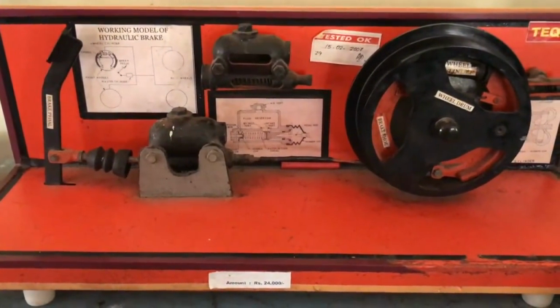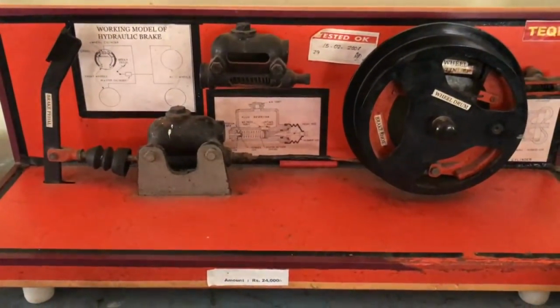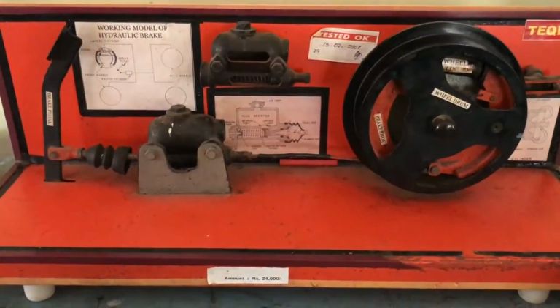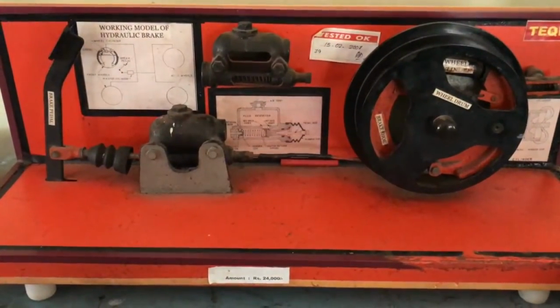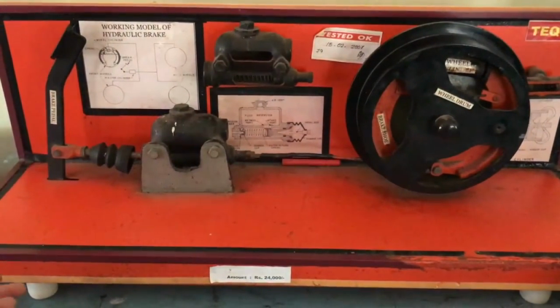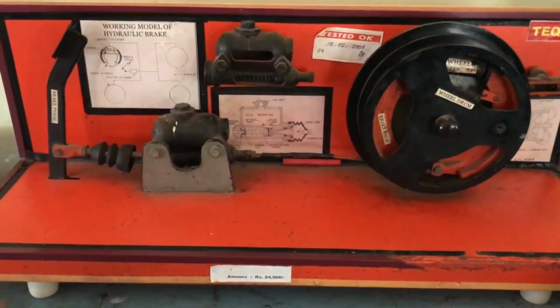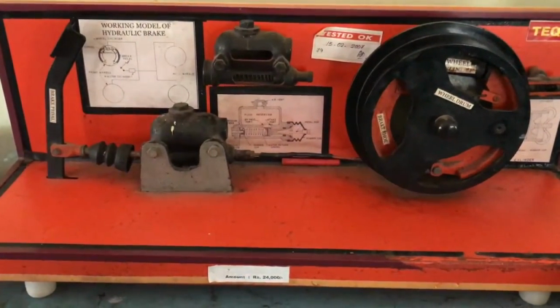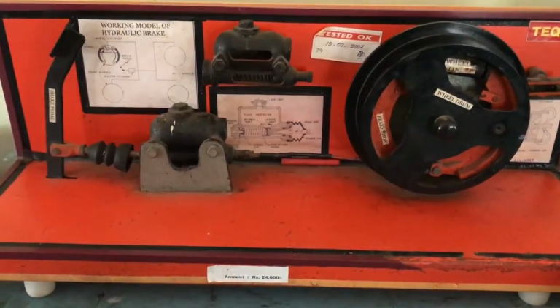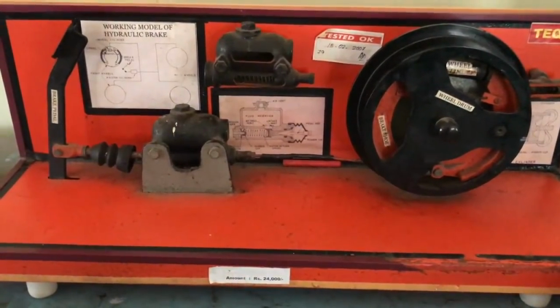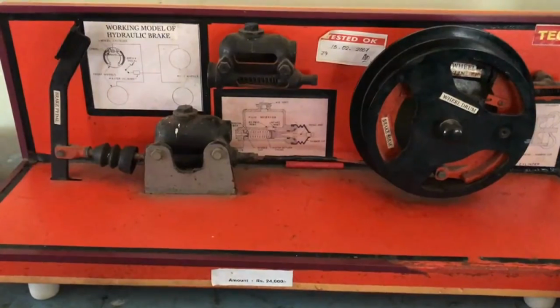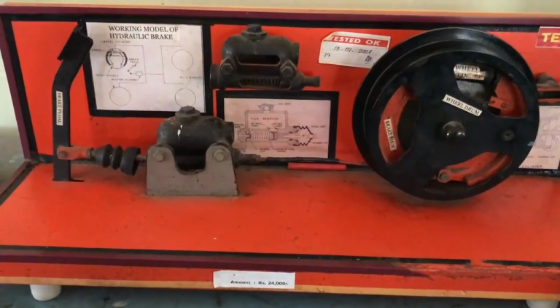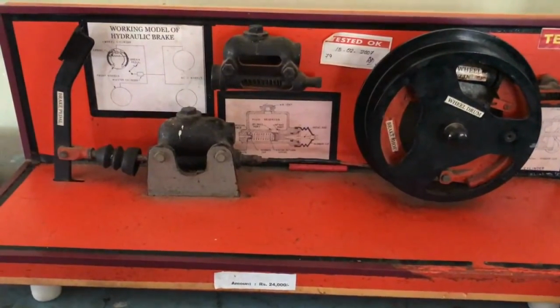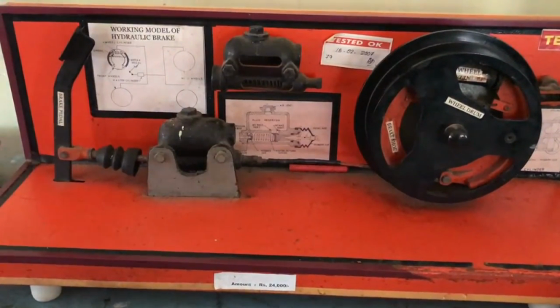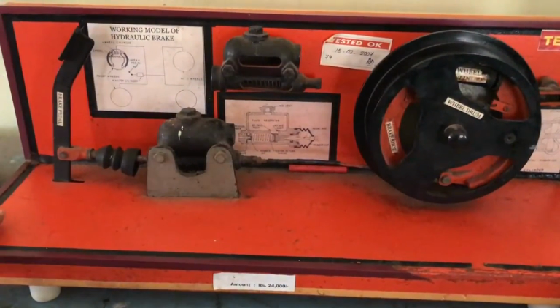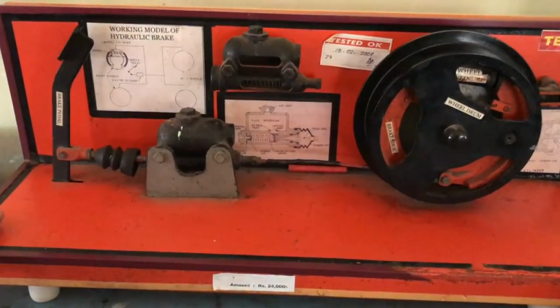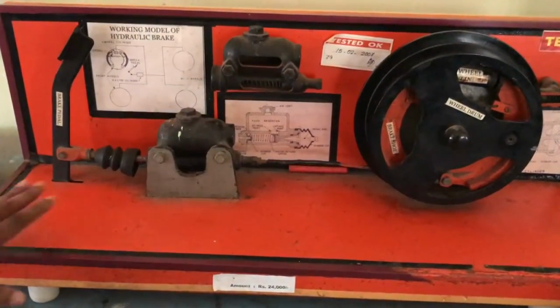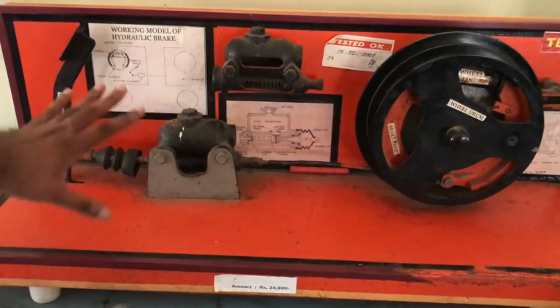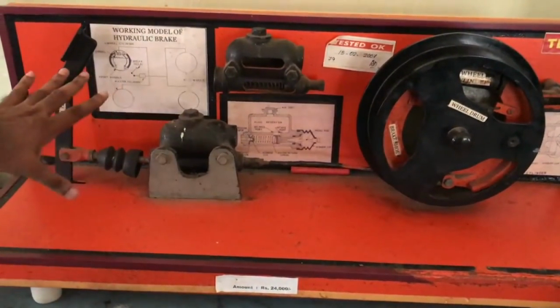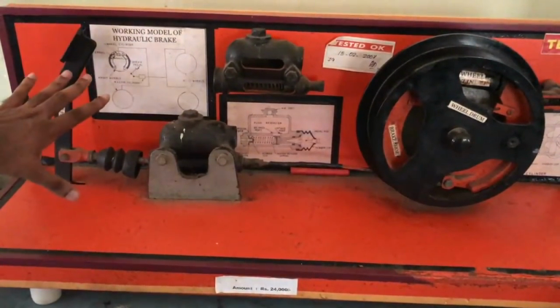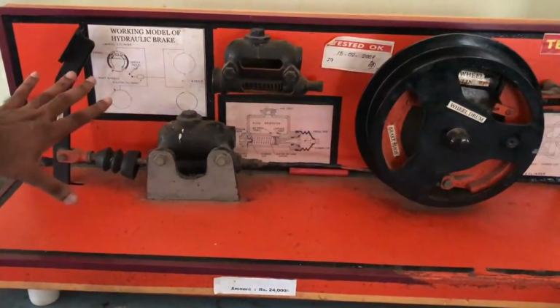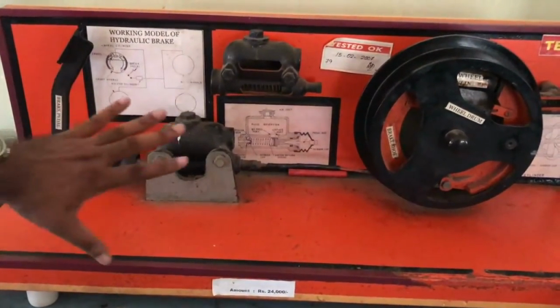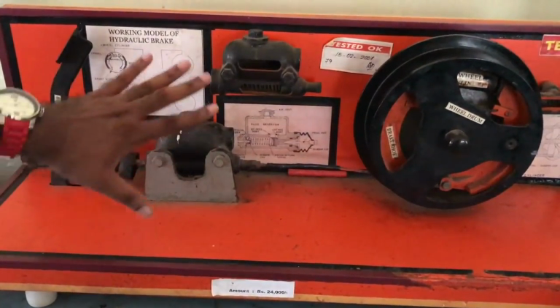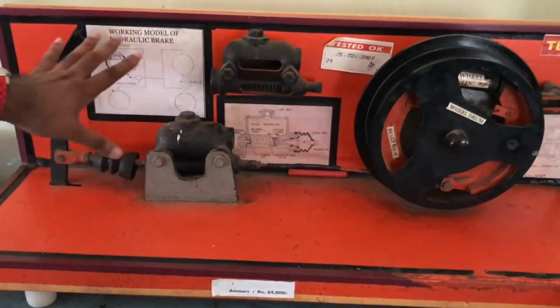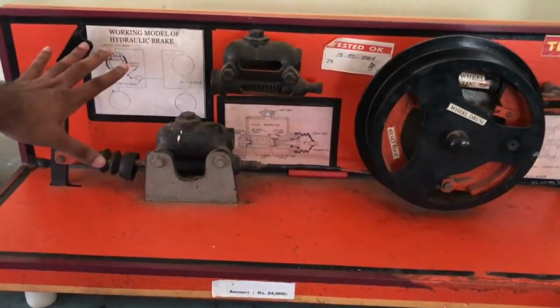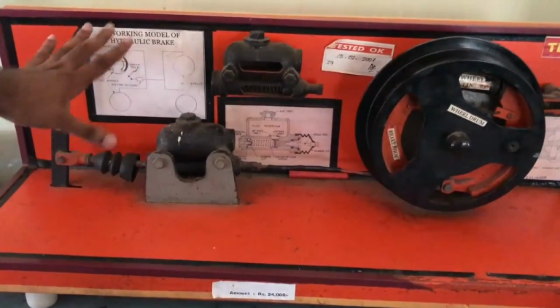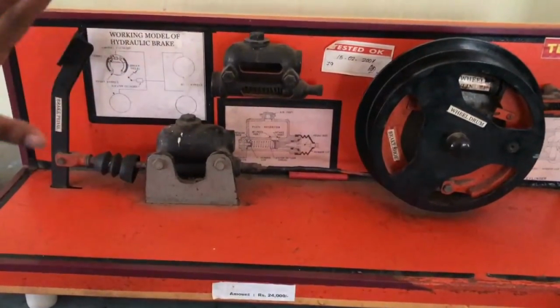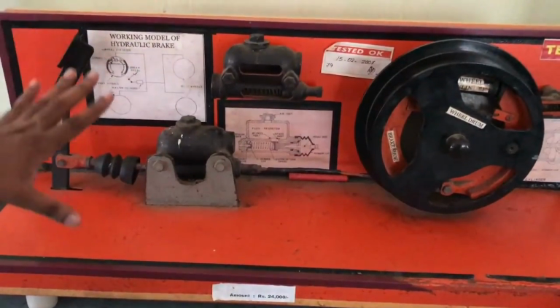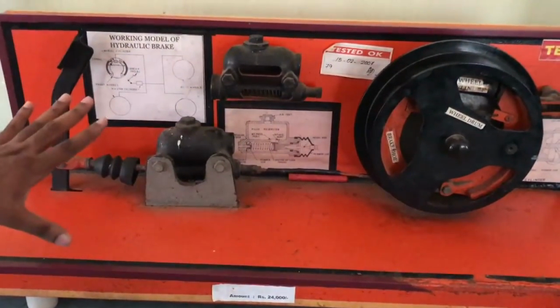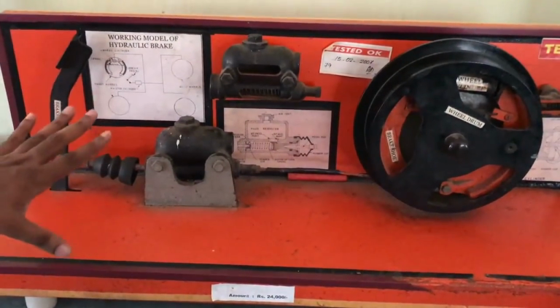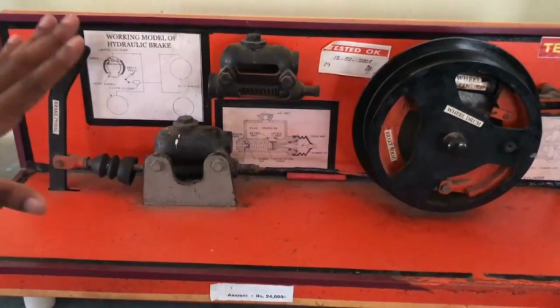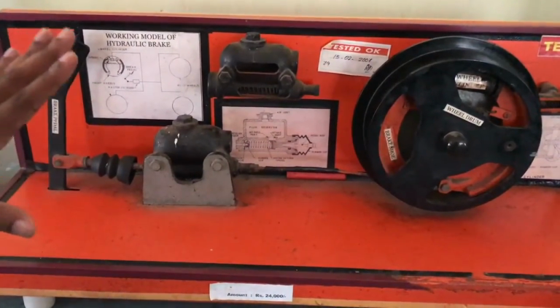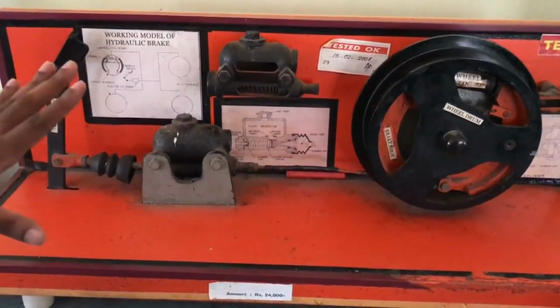Now air brakes and disc brakes are more common as many new technologies are coming in. This is the overall working of a working model of a hydraulic brake. Thank you.